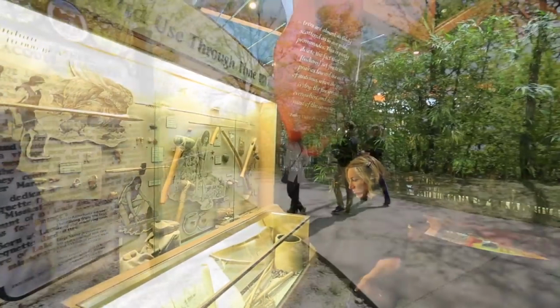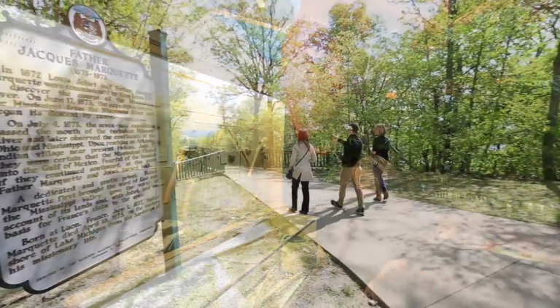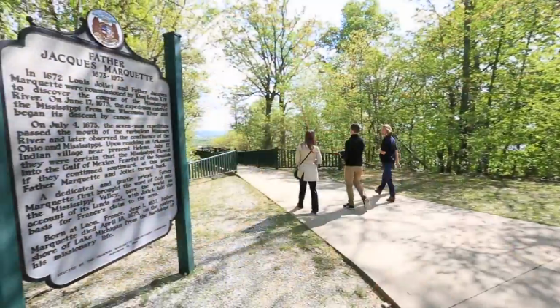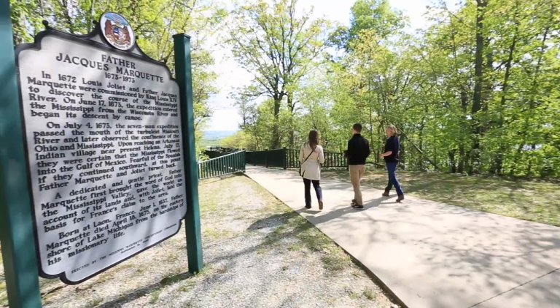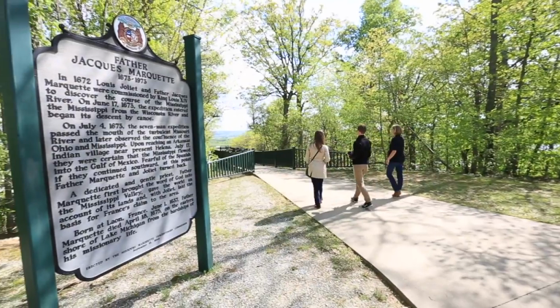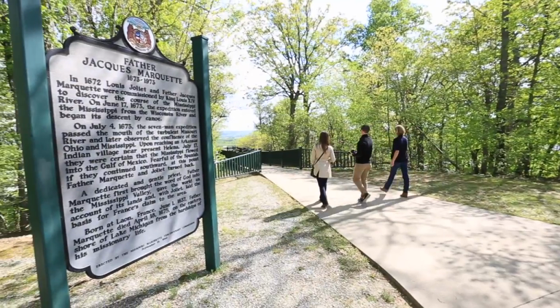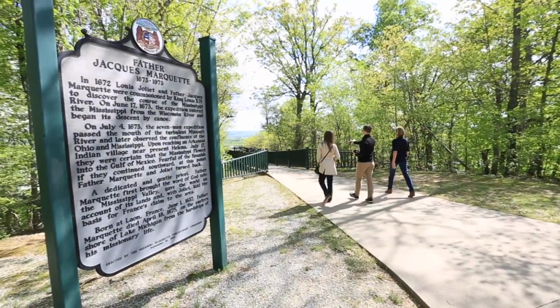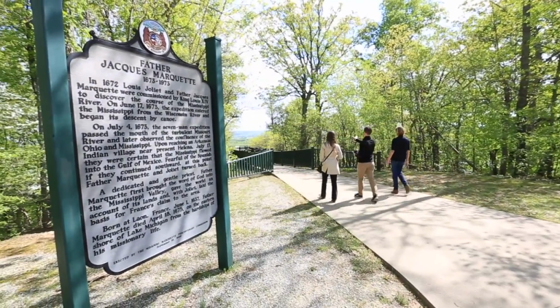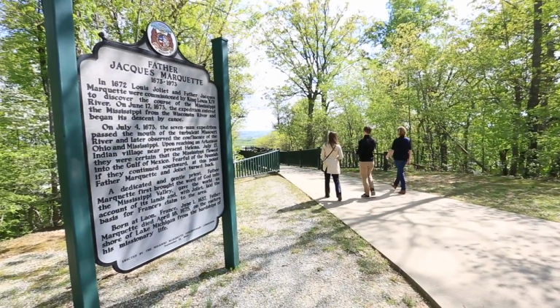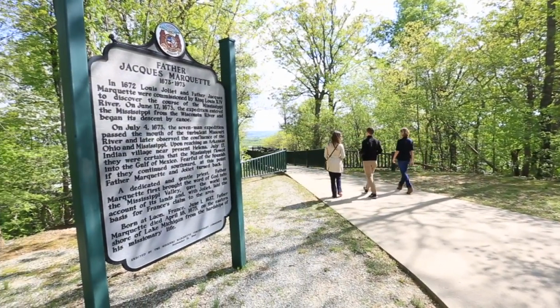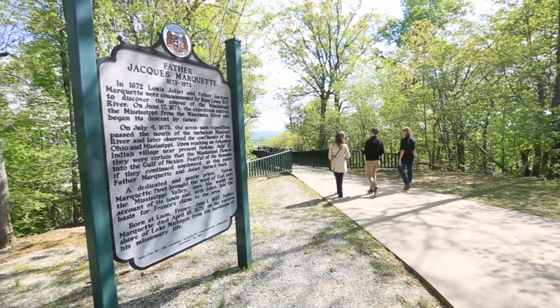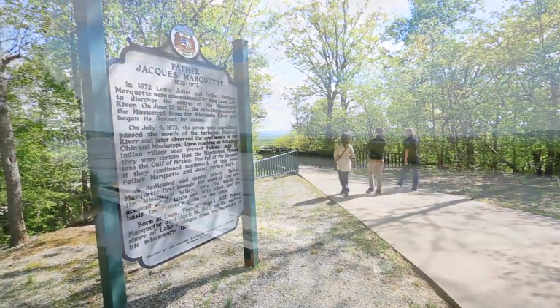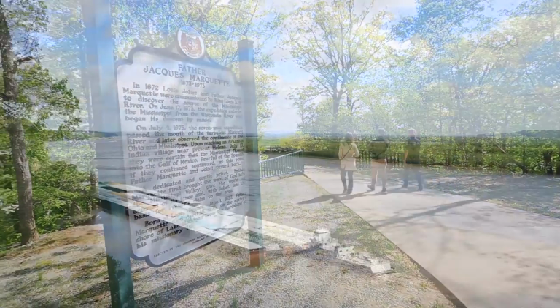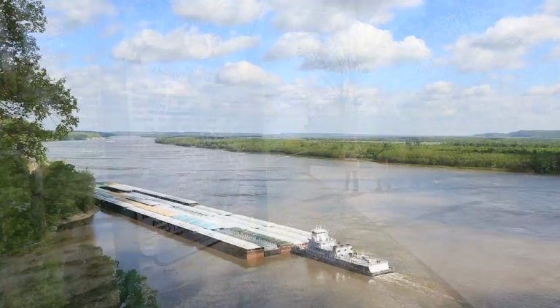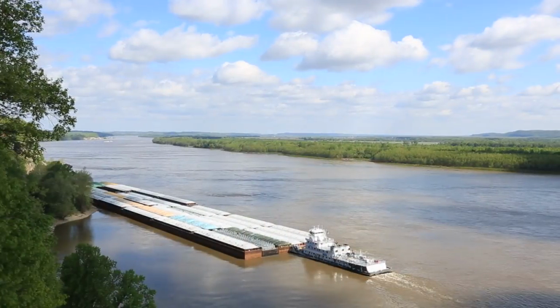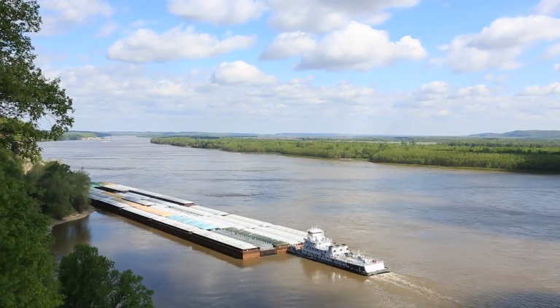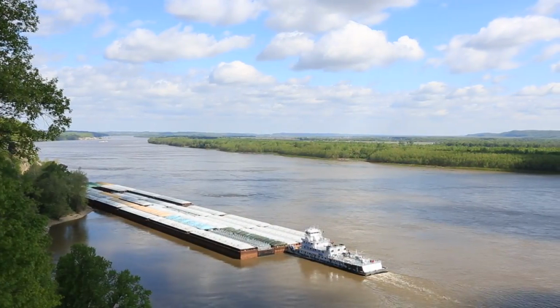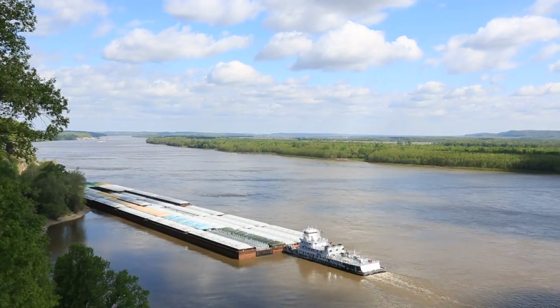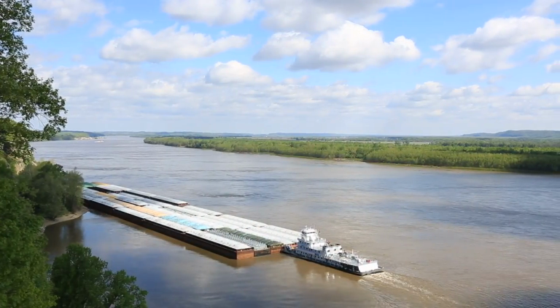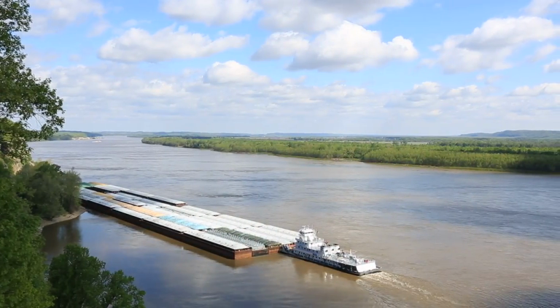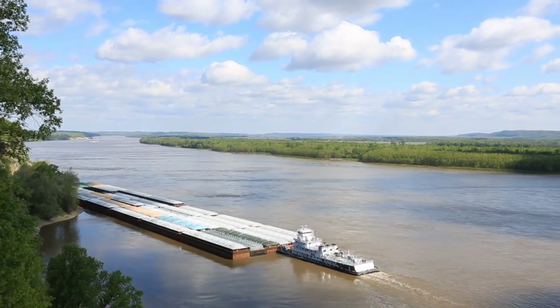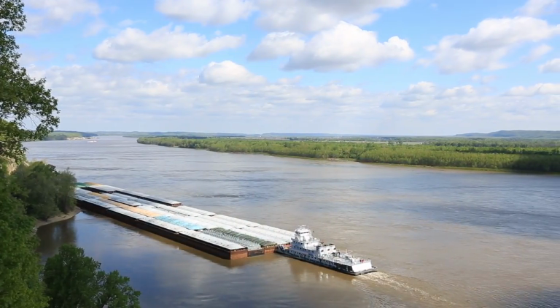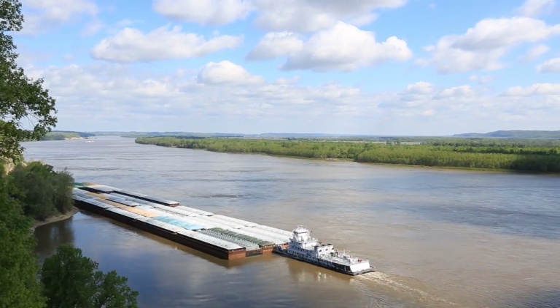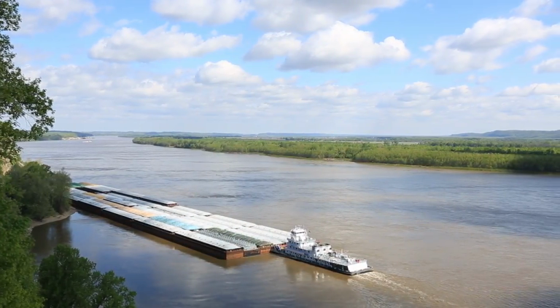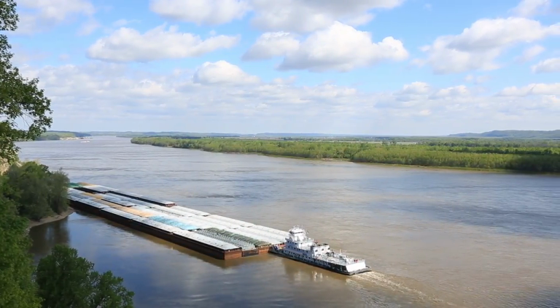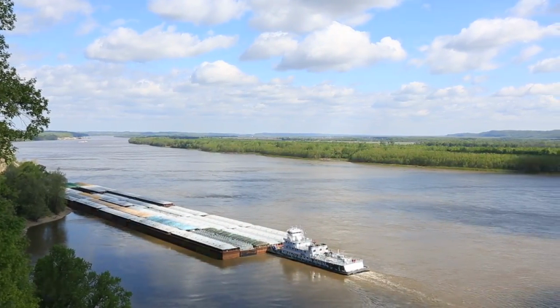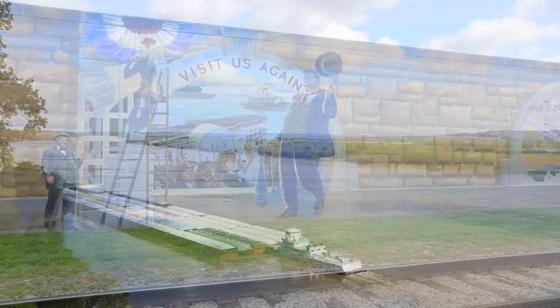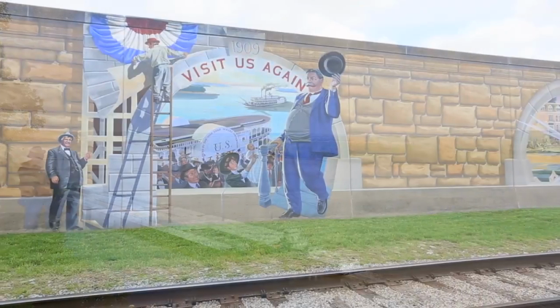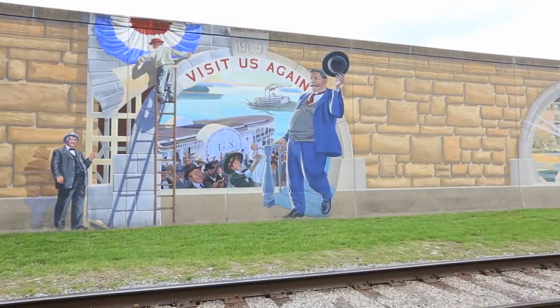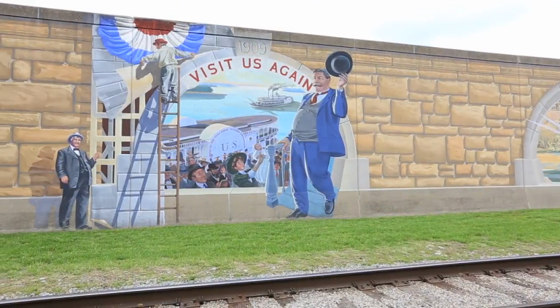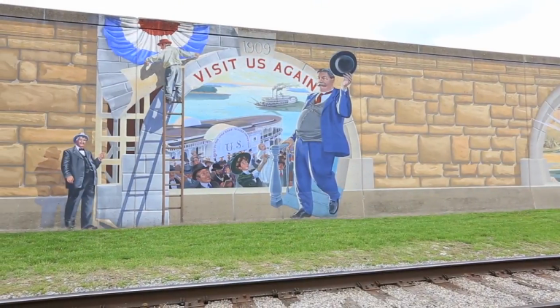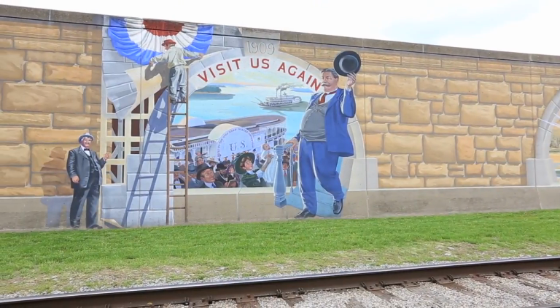There really are a lot of things to do here, so come and discover all that can be experienced and enjoyed — only in Cape Girardeau.